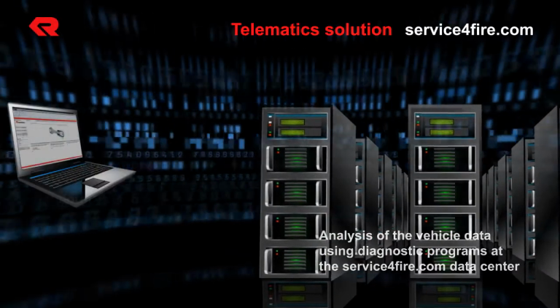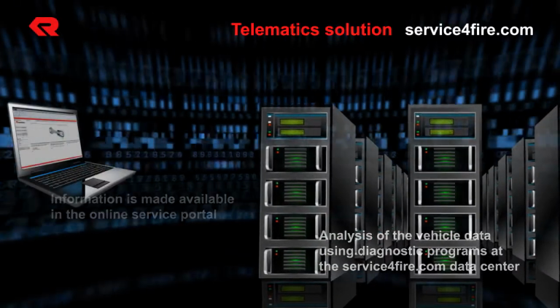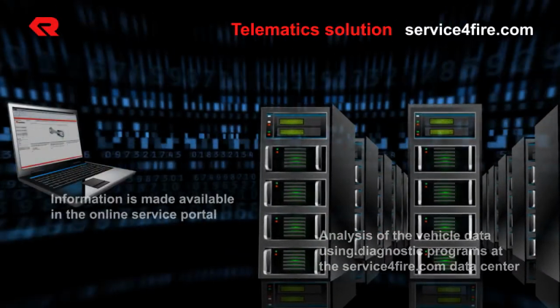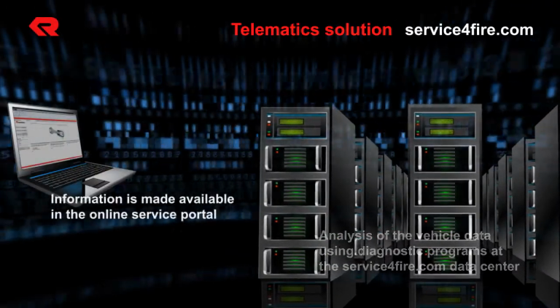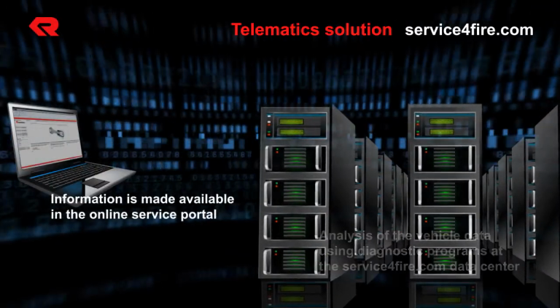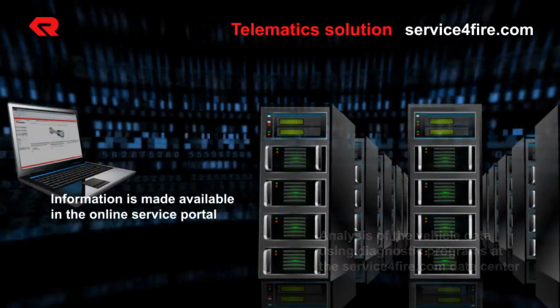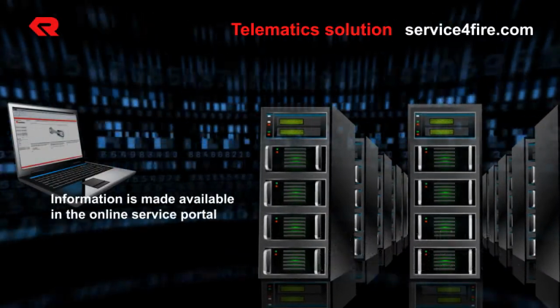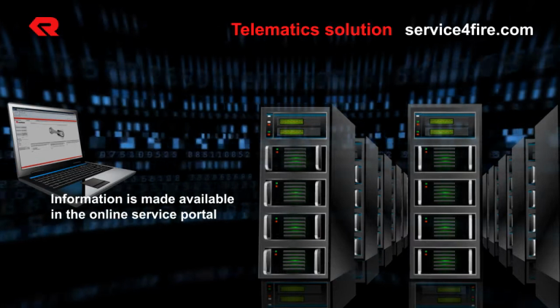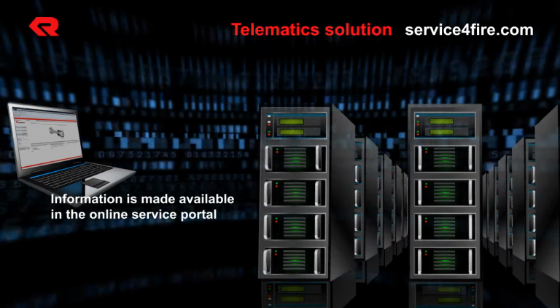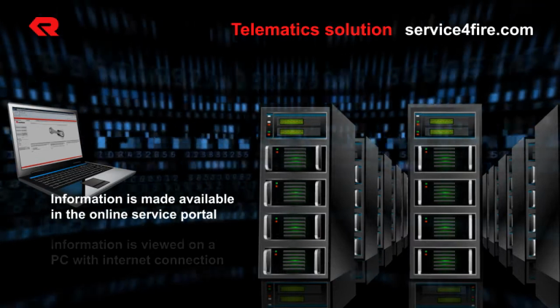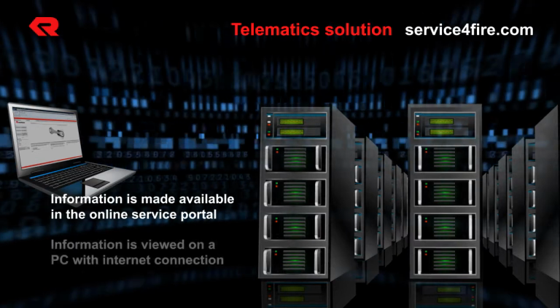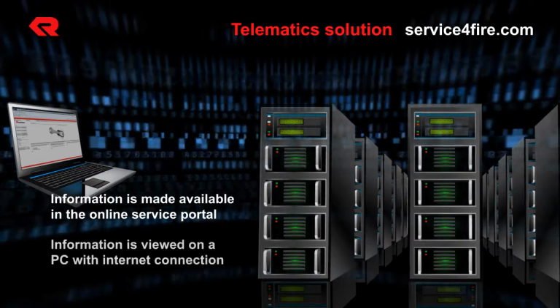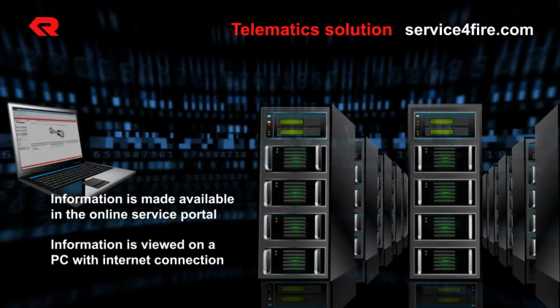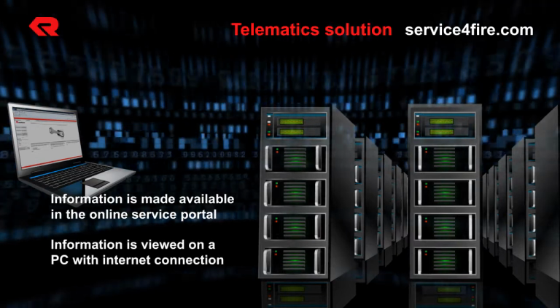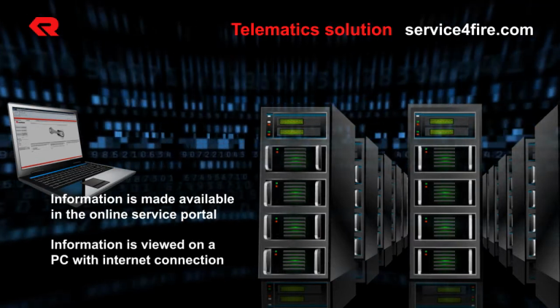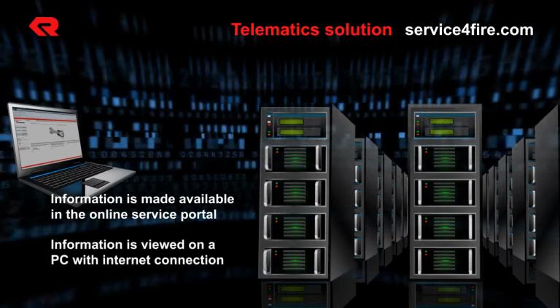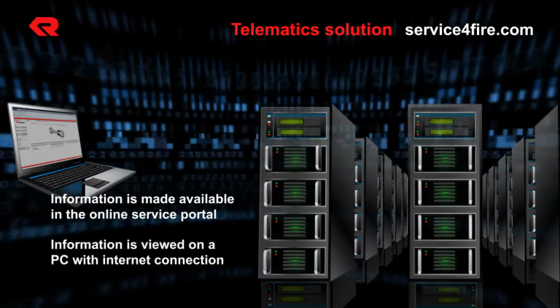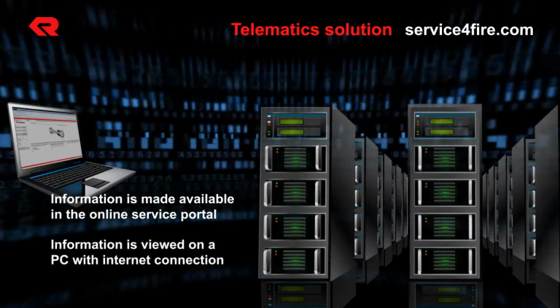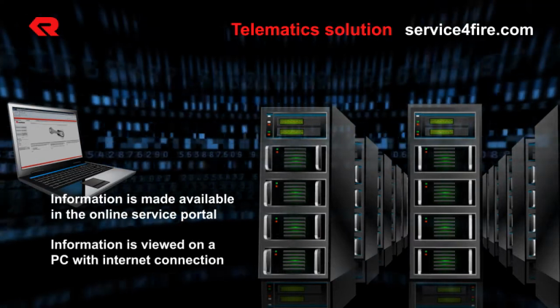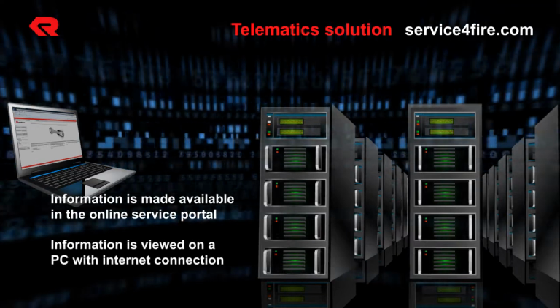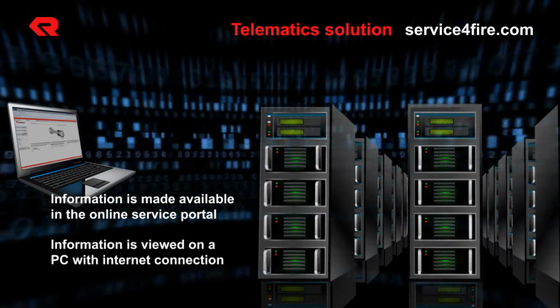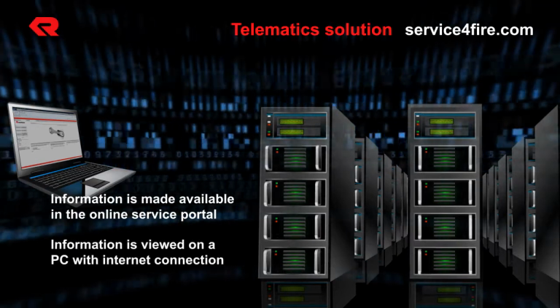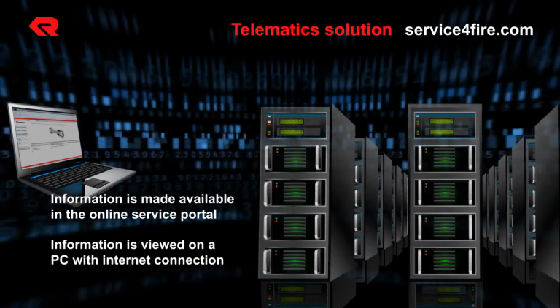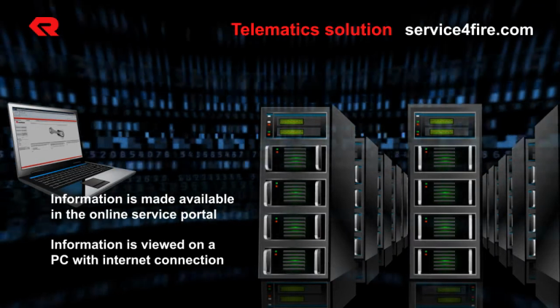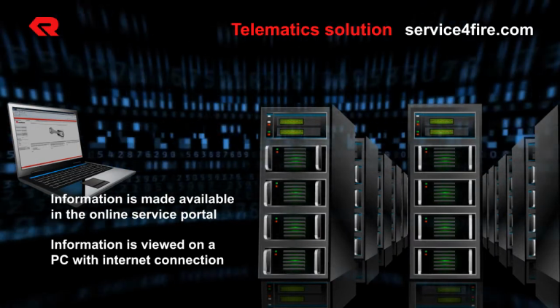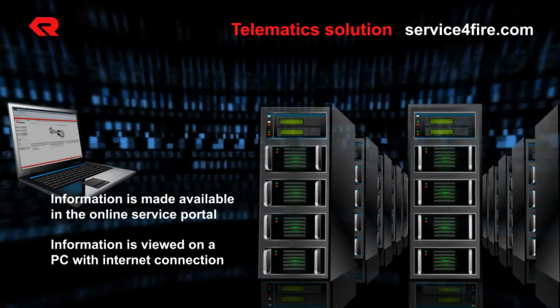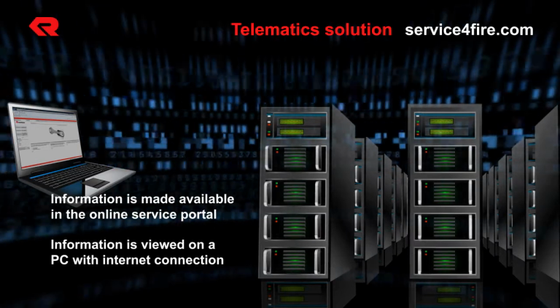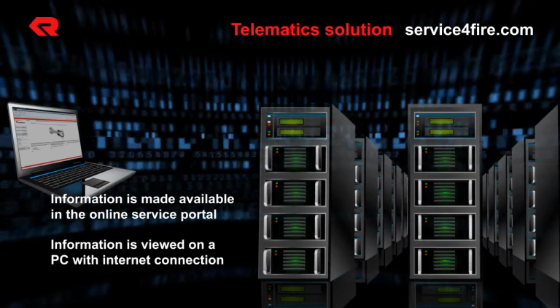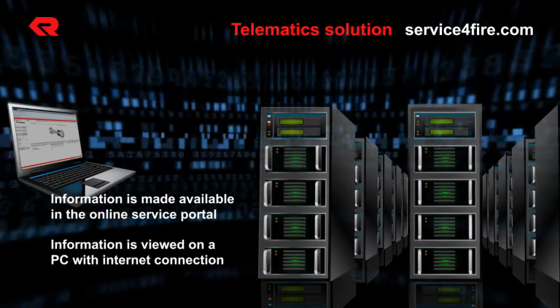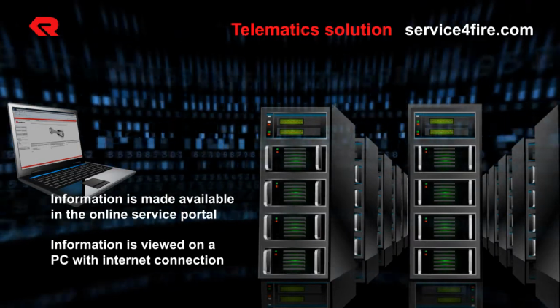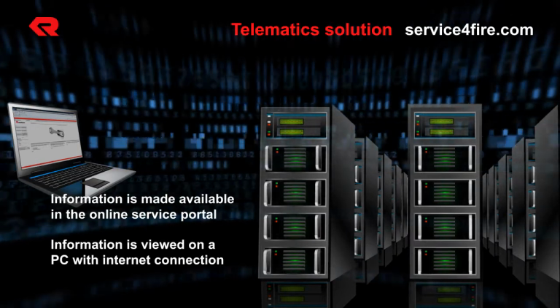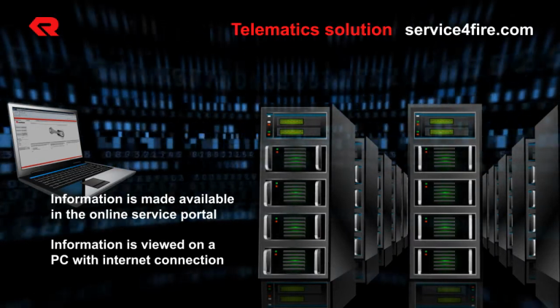Using your computer with internet access, you can view information about your vehicle and receive emails on identified abnormalities.